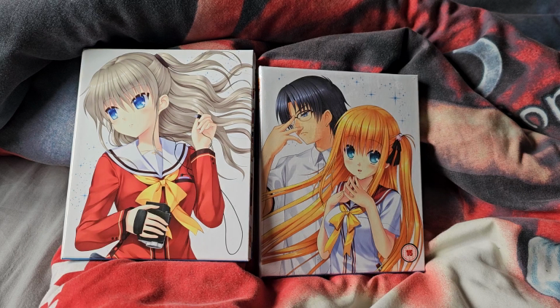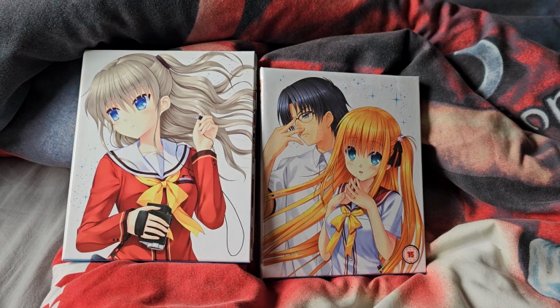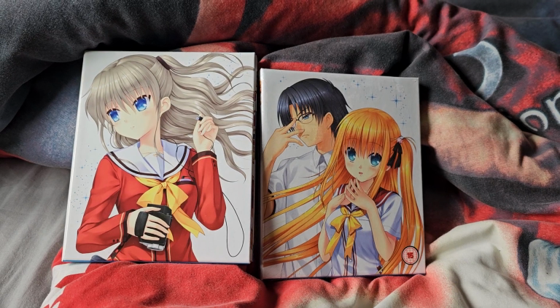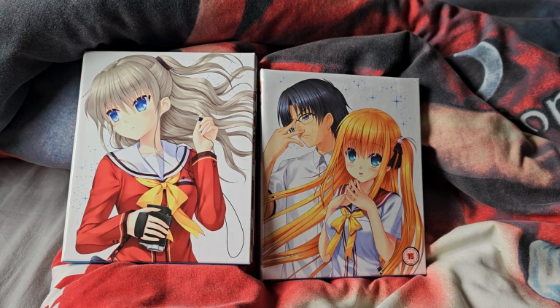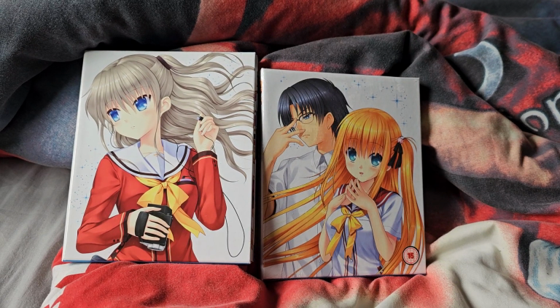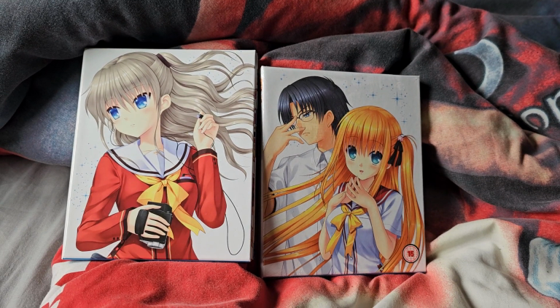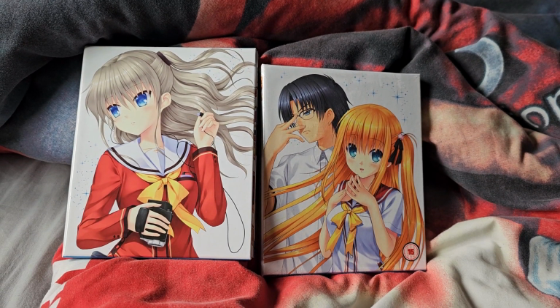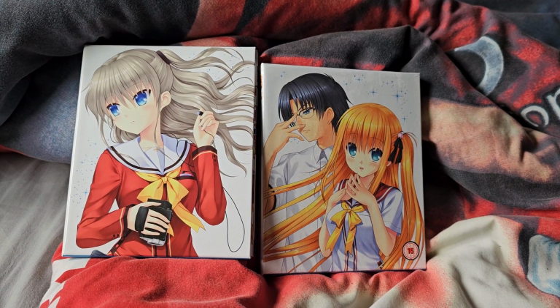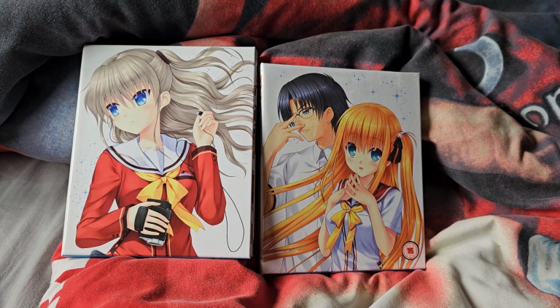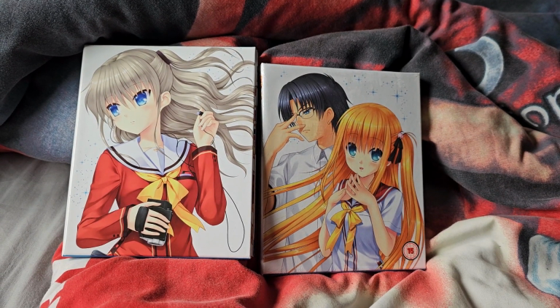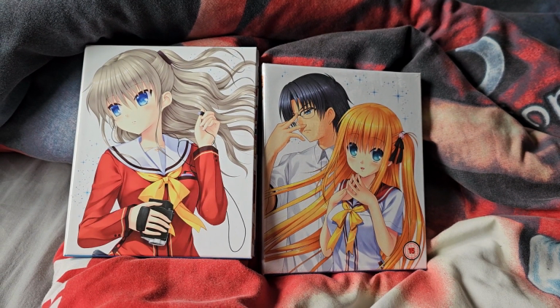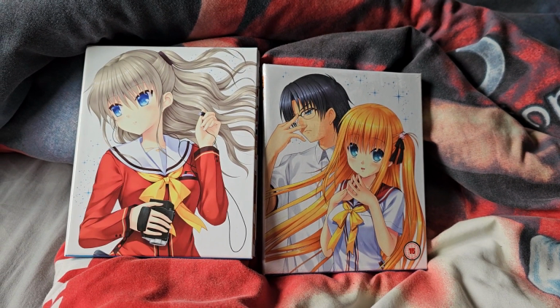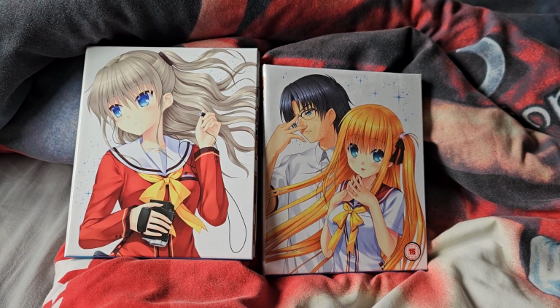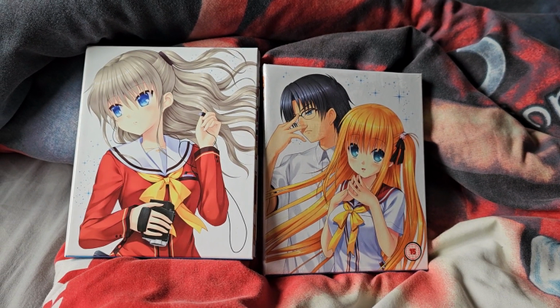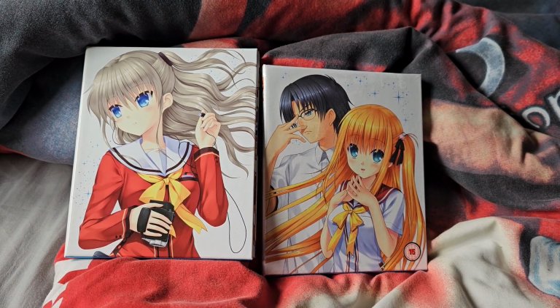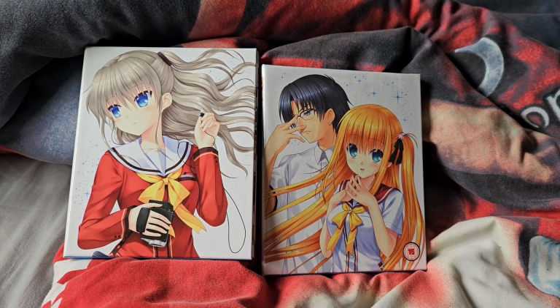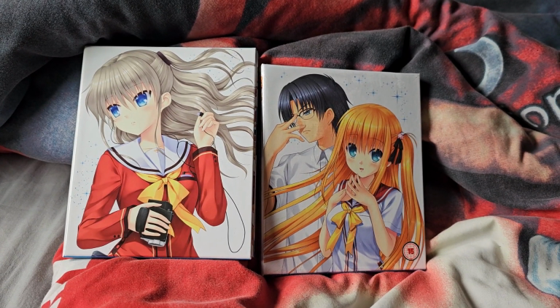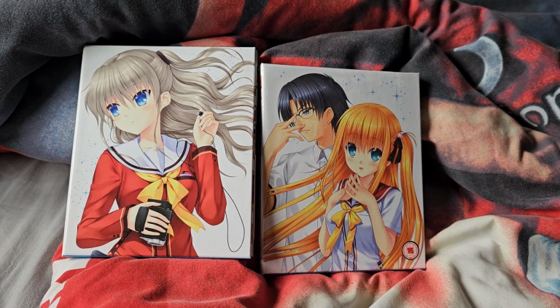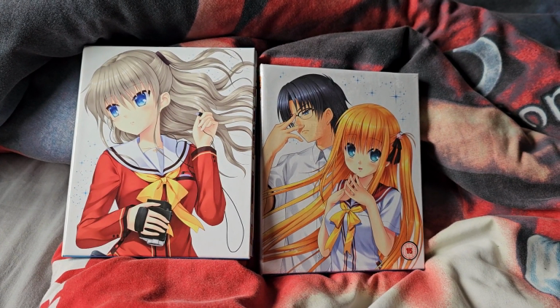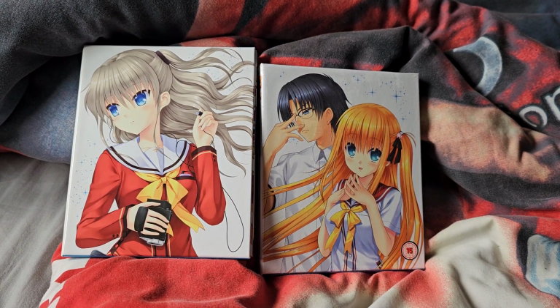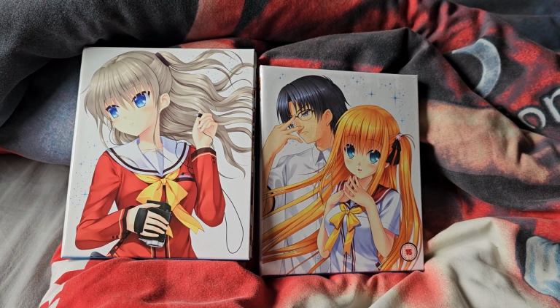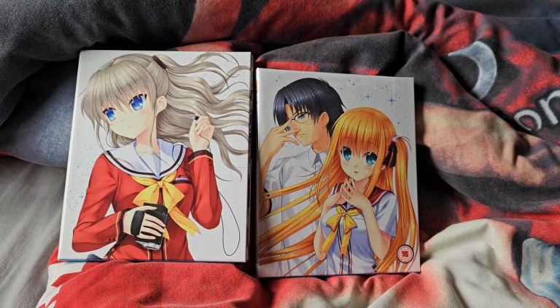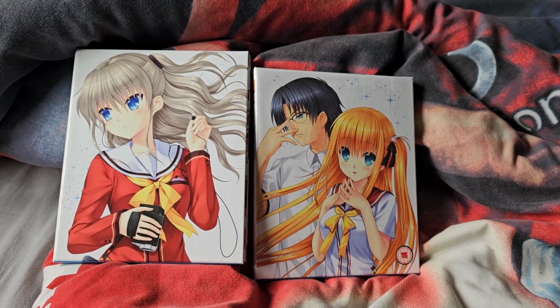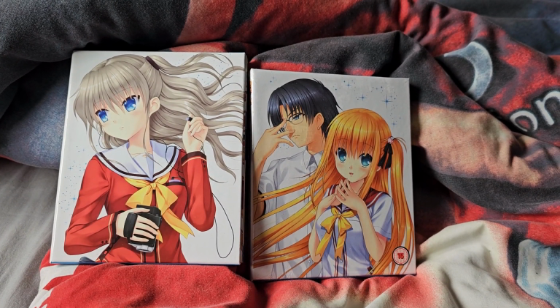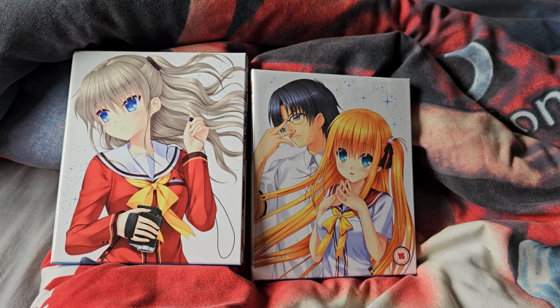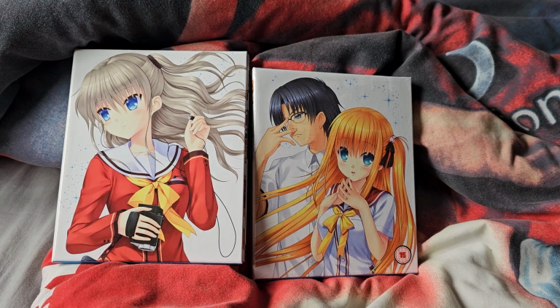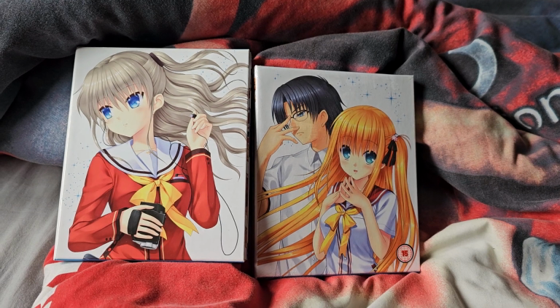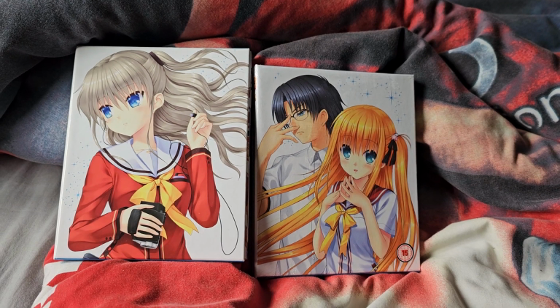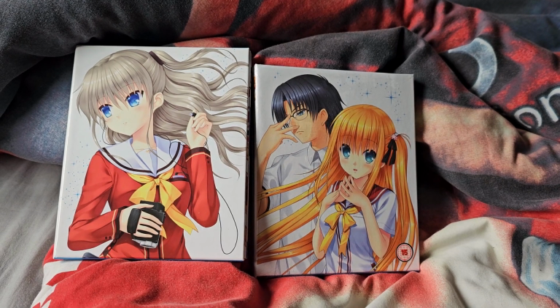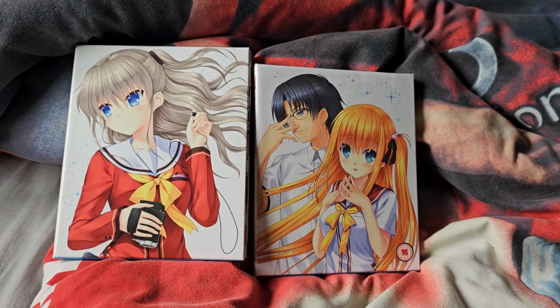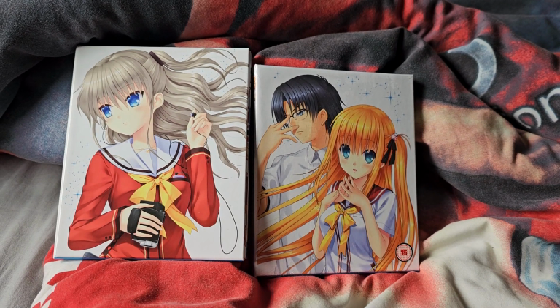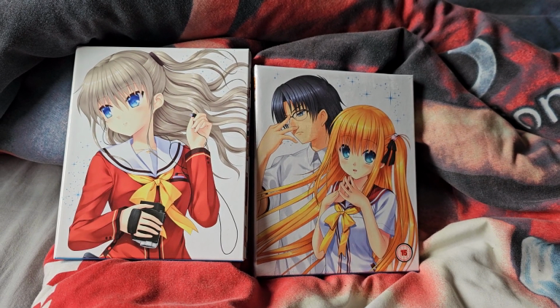Hey everyone, the Flying Alucha here, and today we're going to be unboxing the entire series of Charlotte.